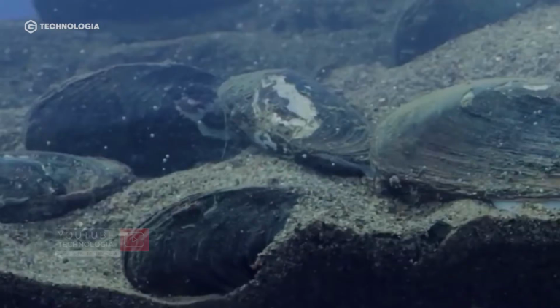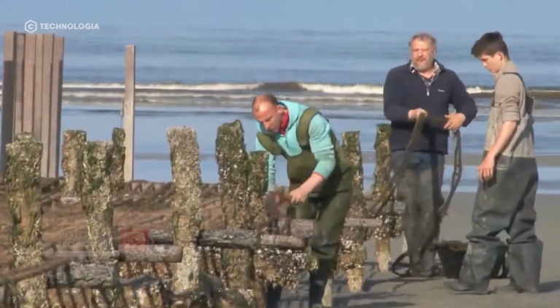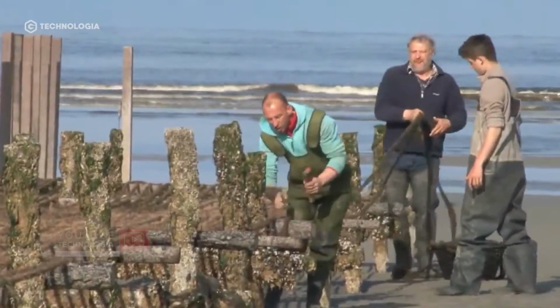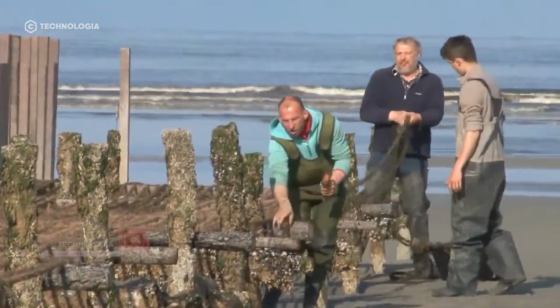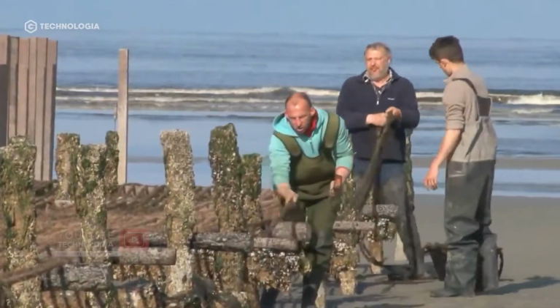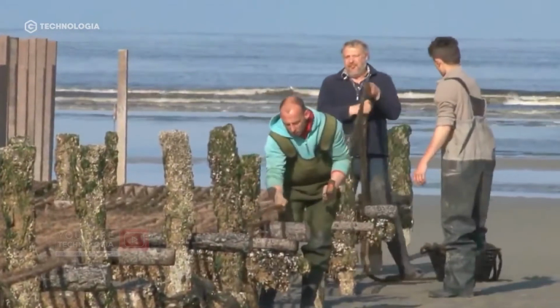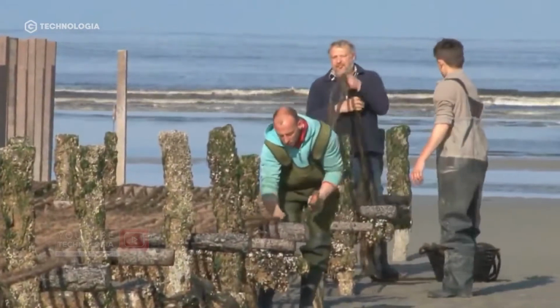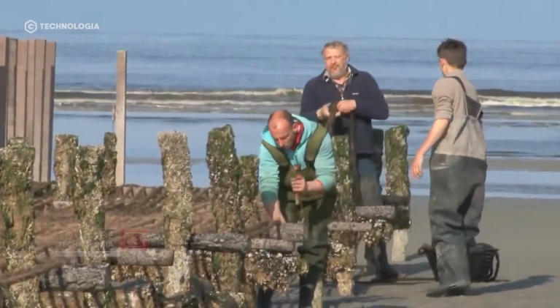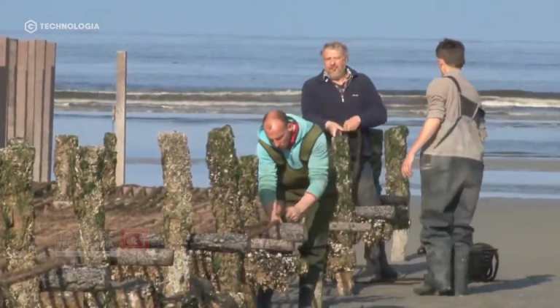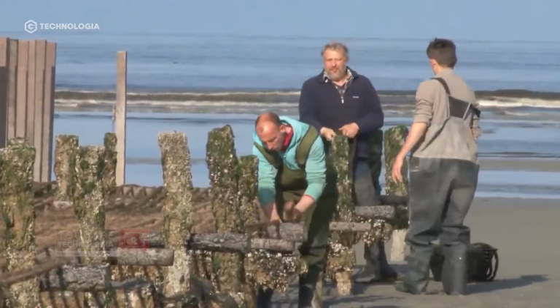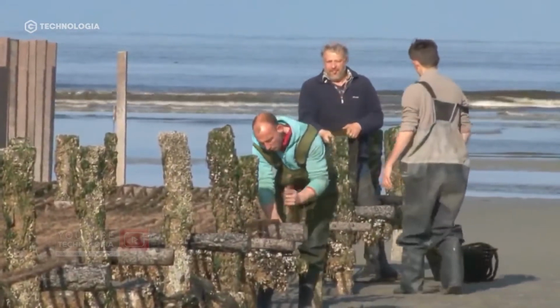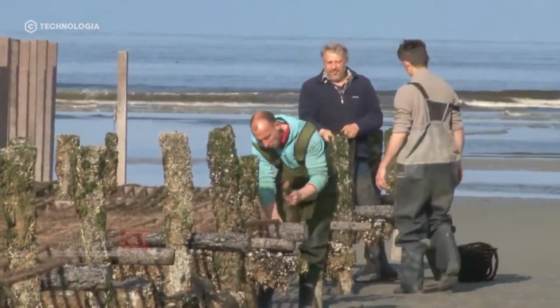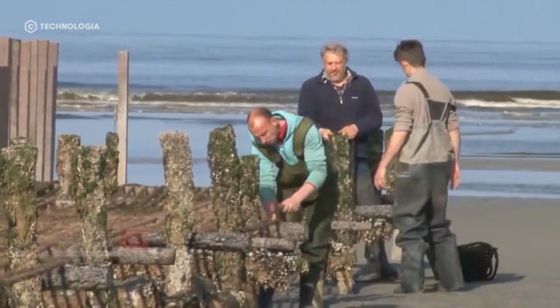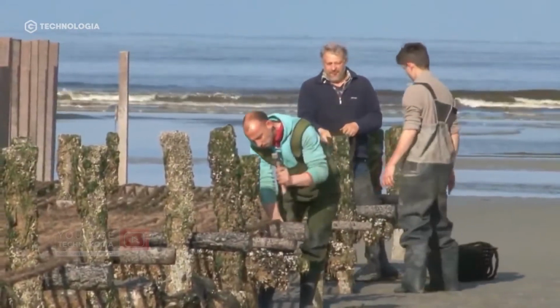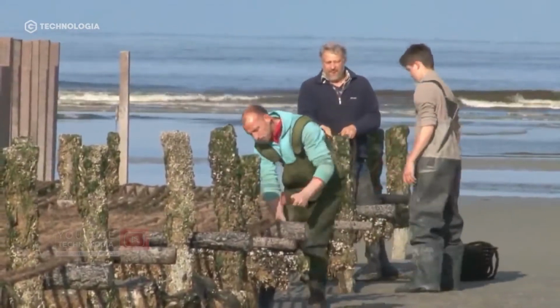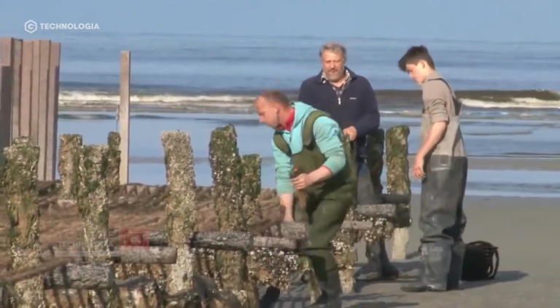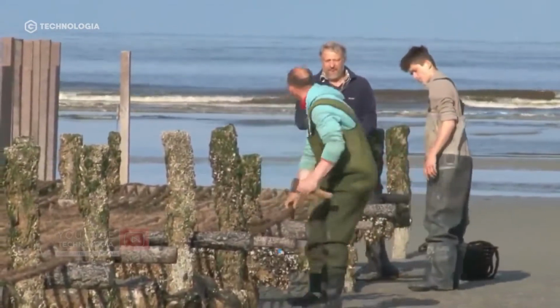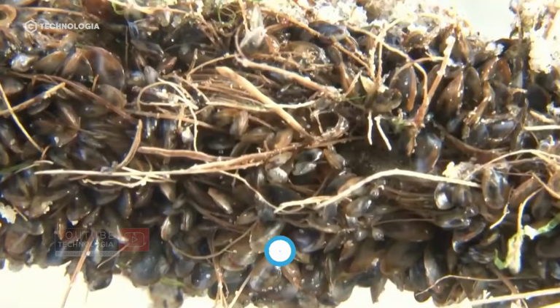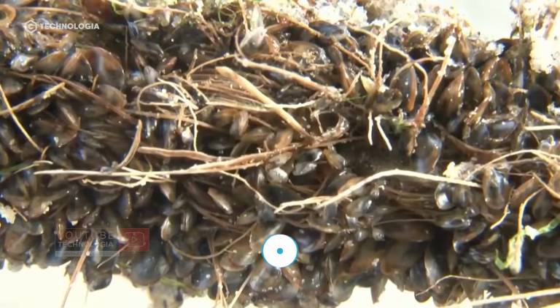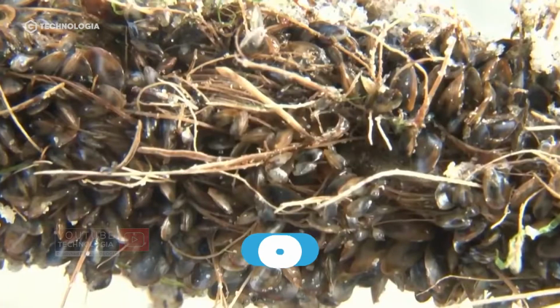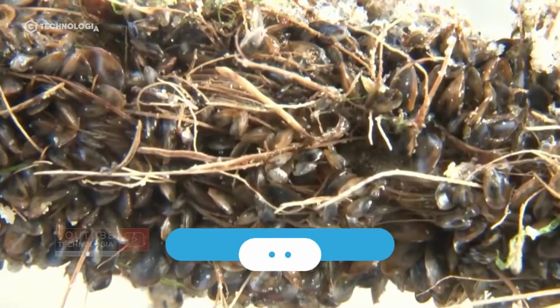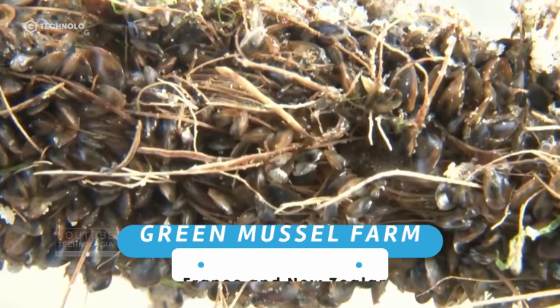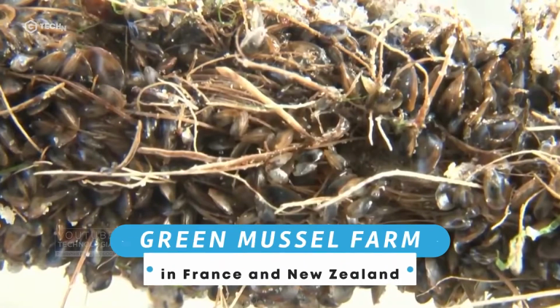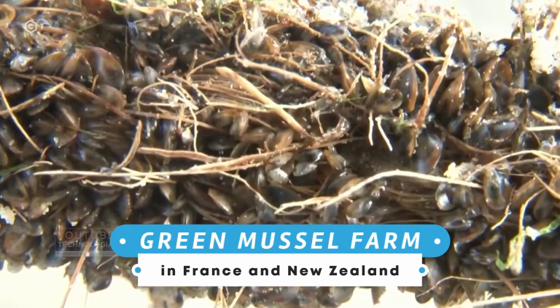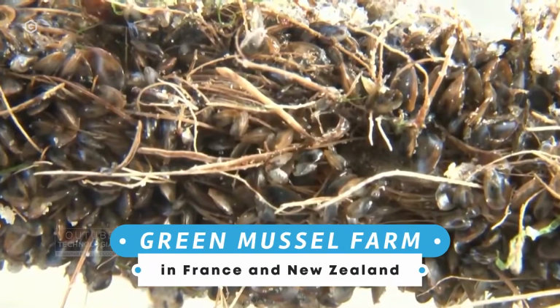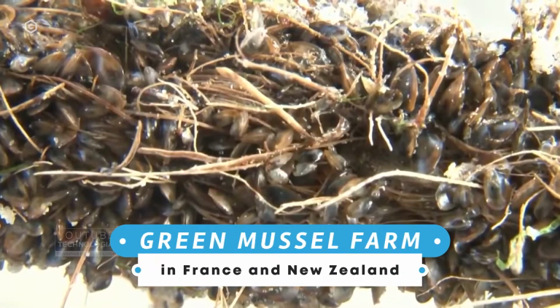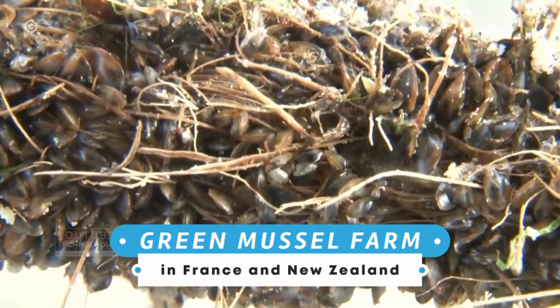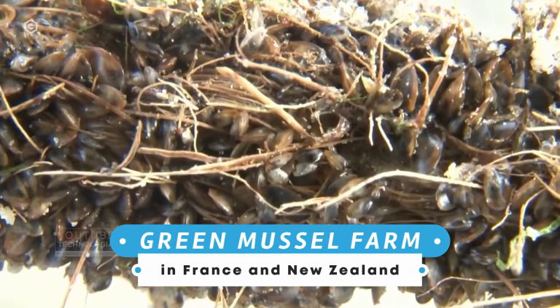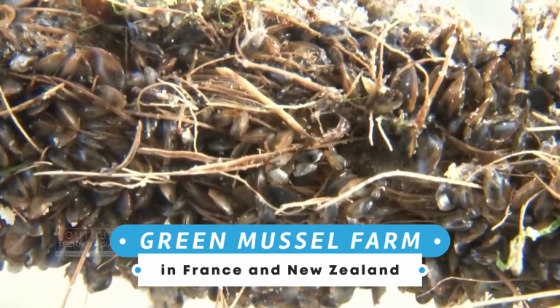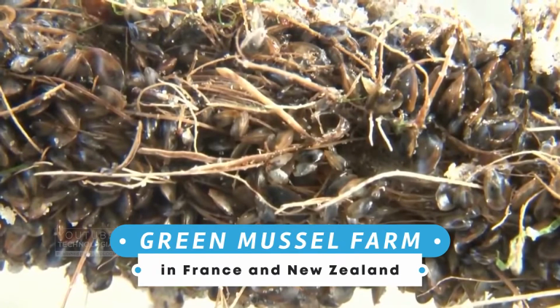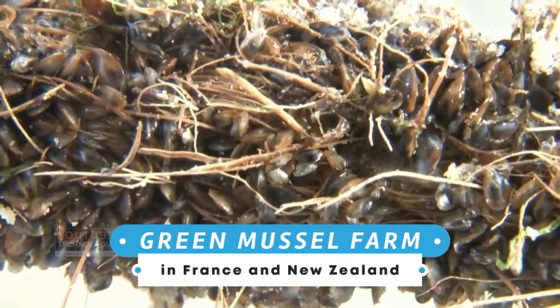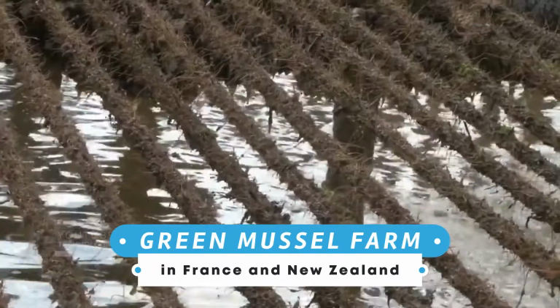In this video, Technologia will invite you to visit green mussel farms in France and New Zealand.